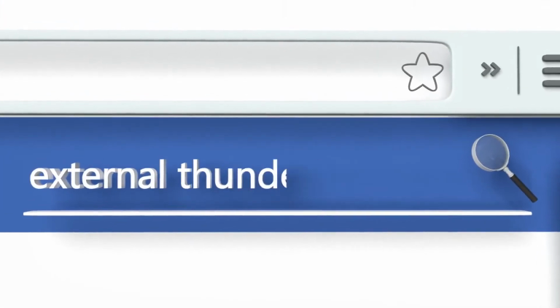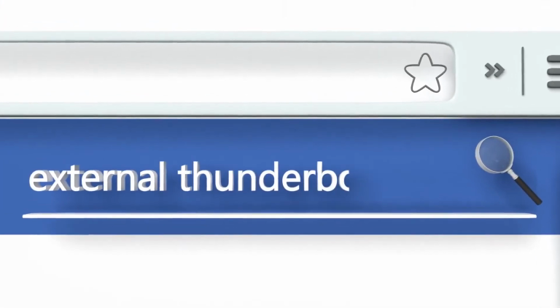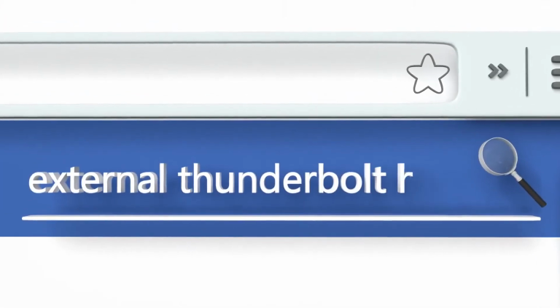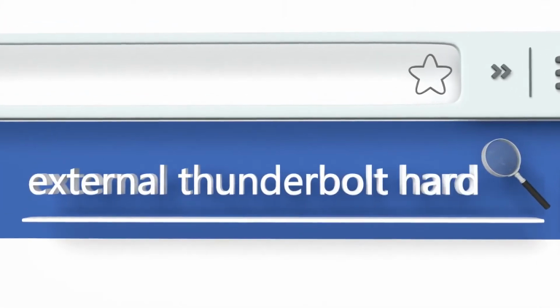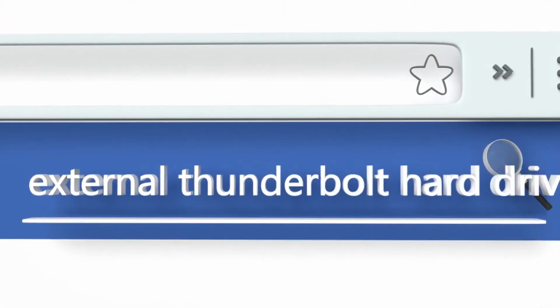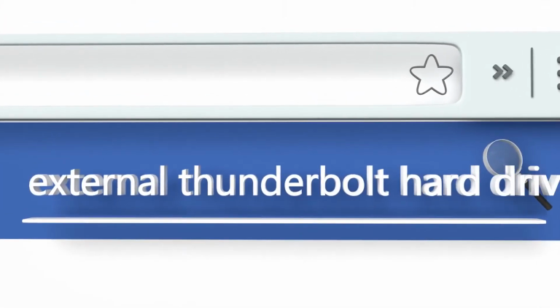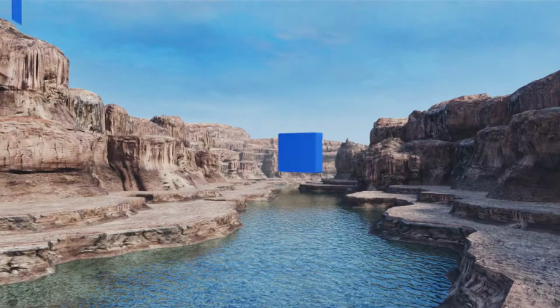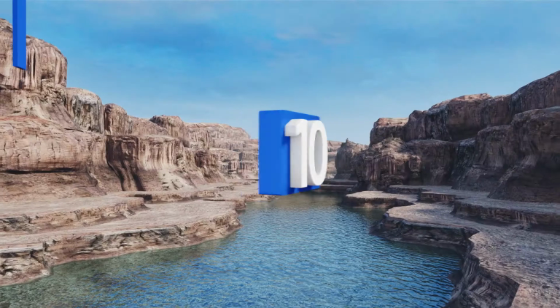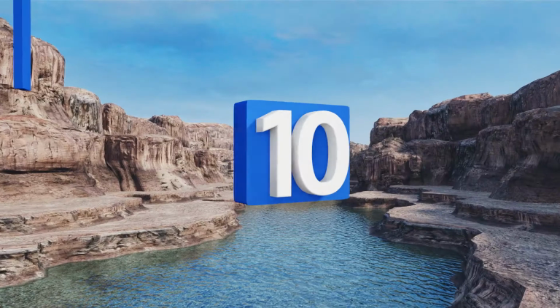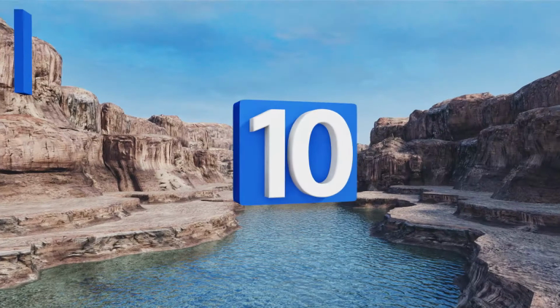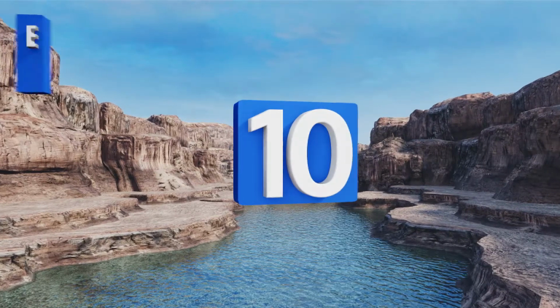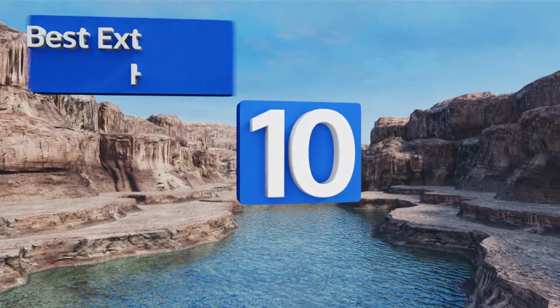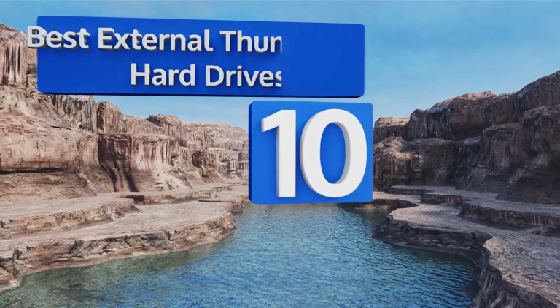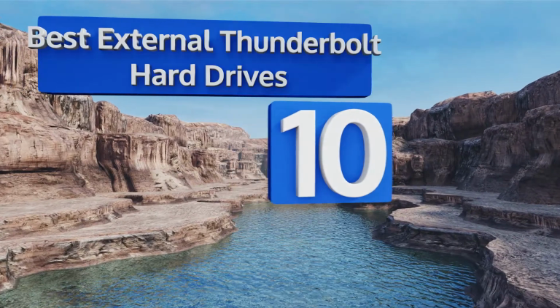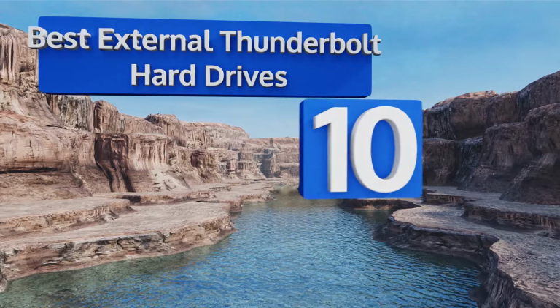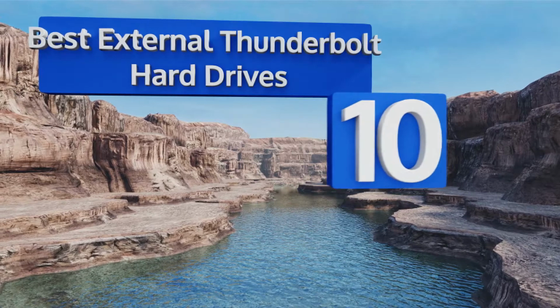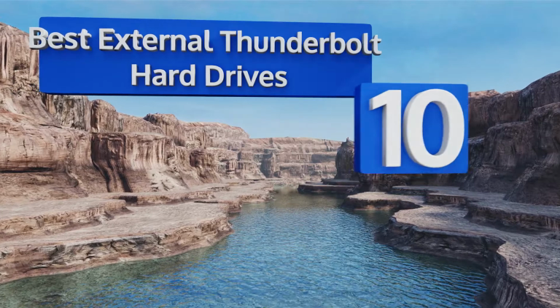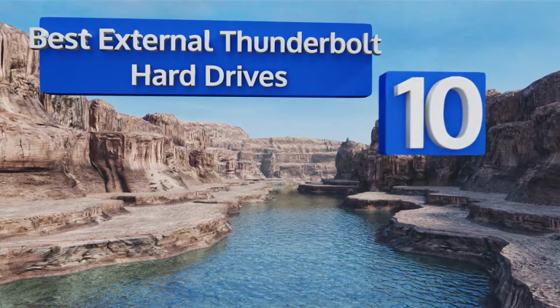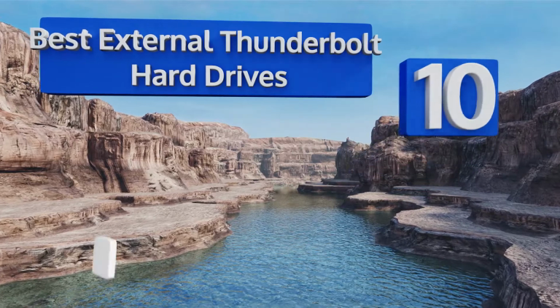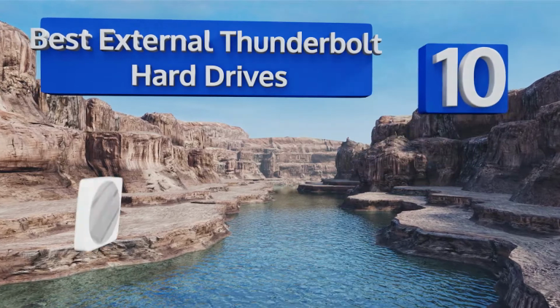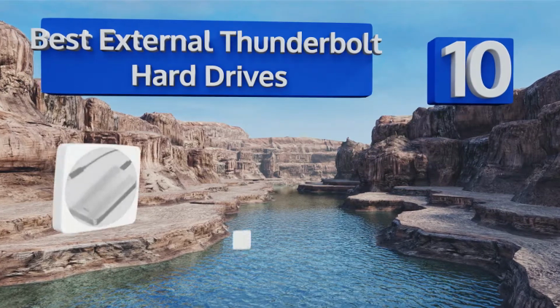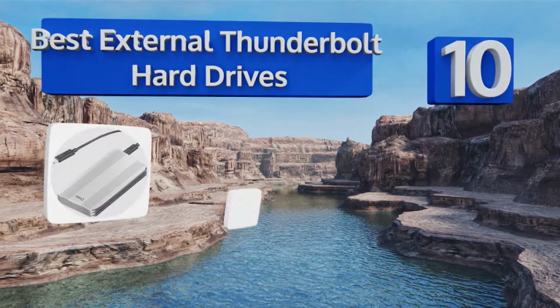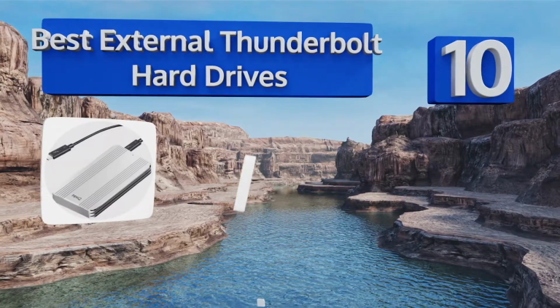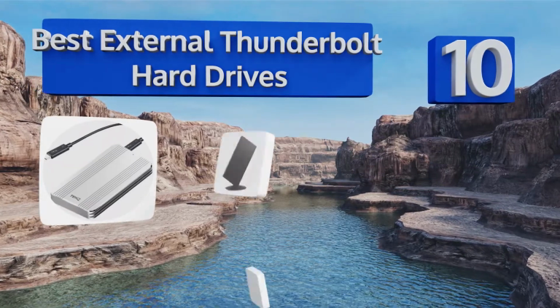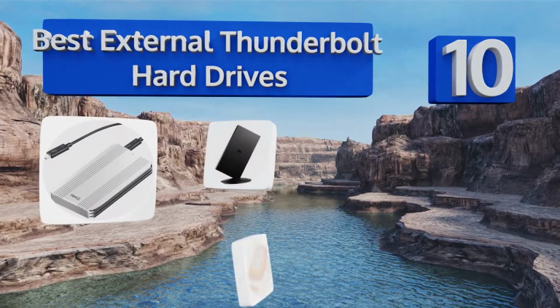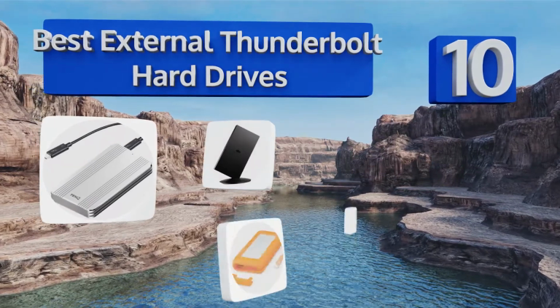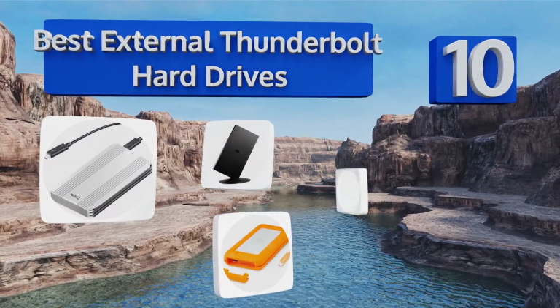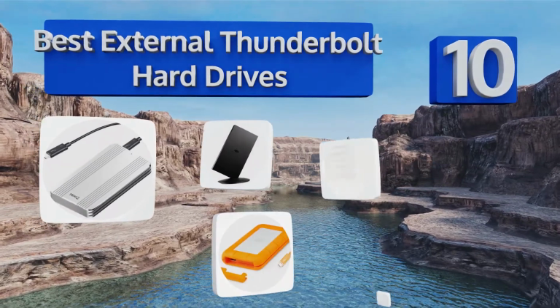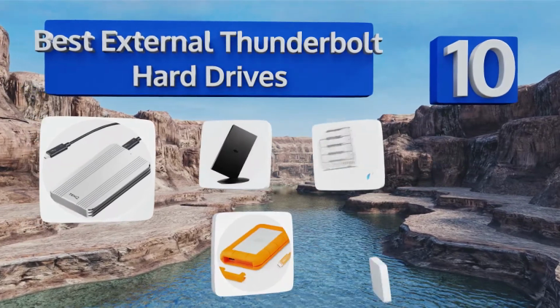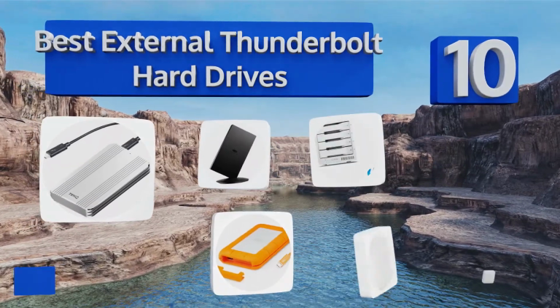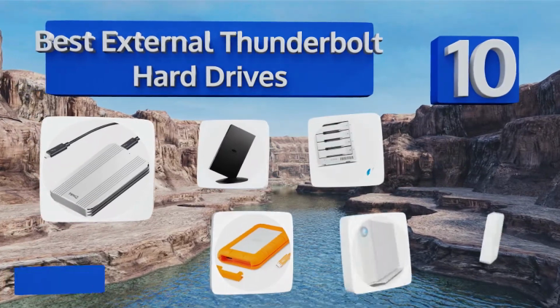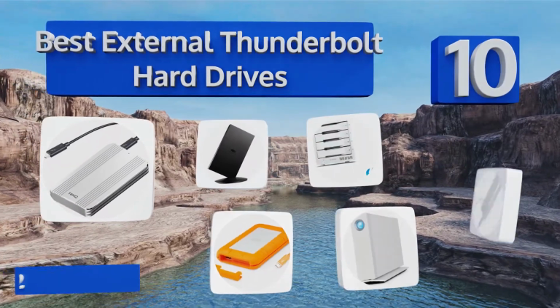EasyVid presents the 10 best external Thunderbolt hard drives. Let's get started with the list.